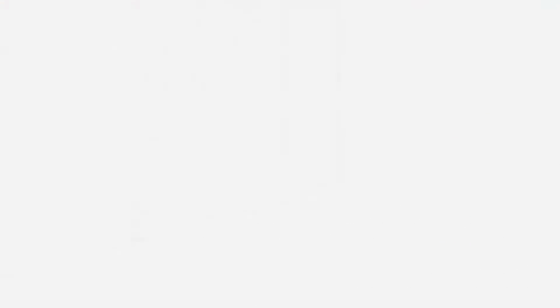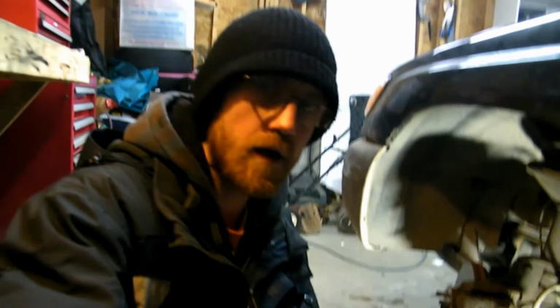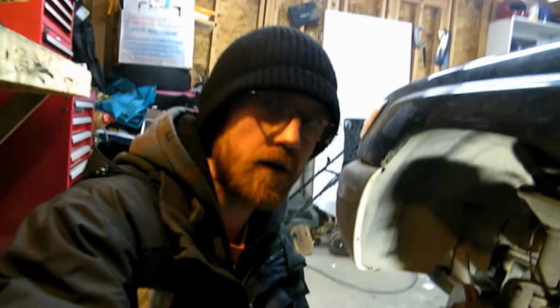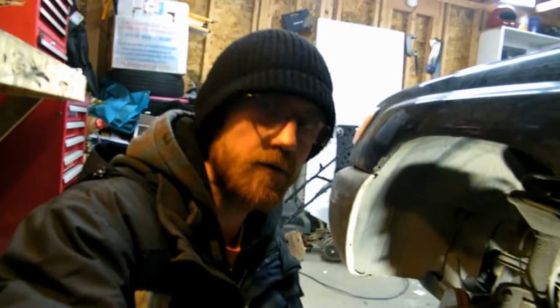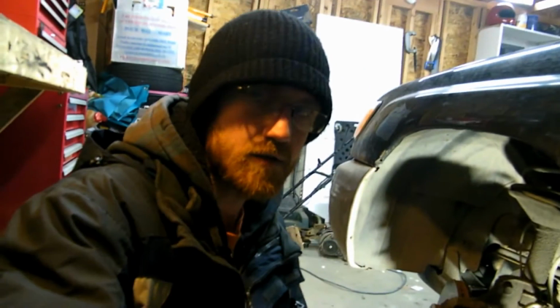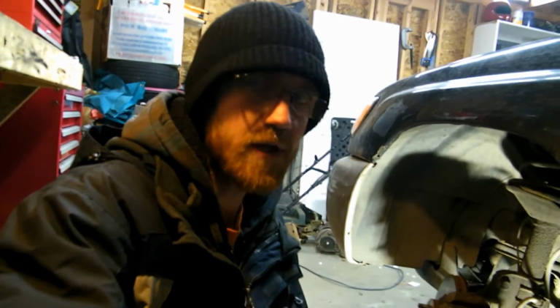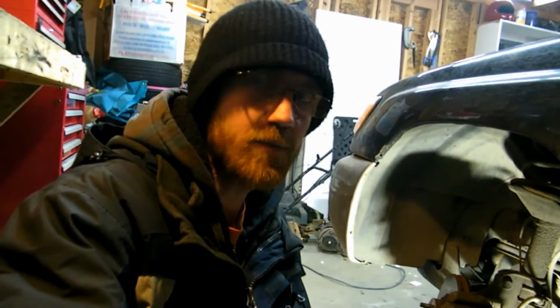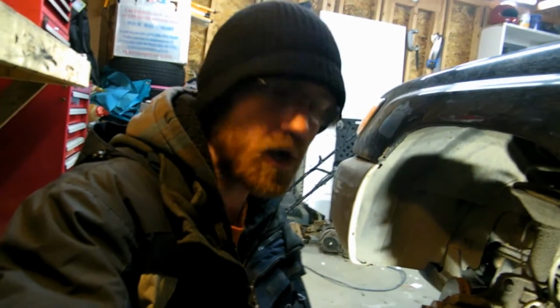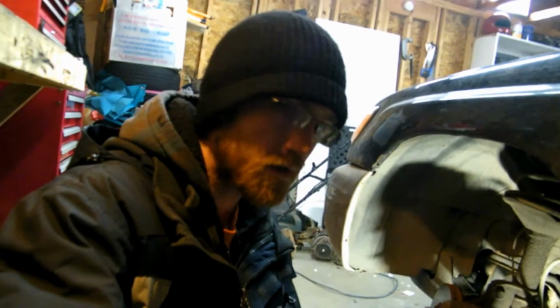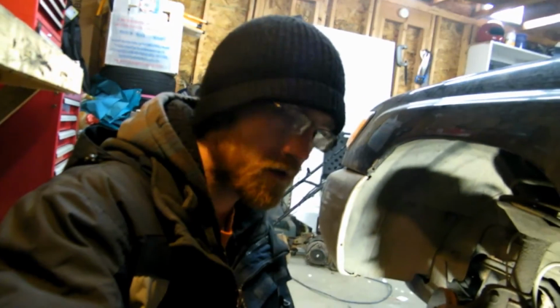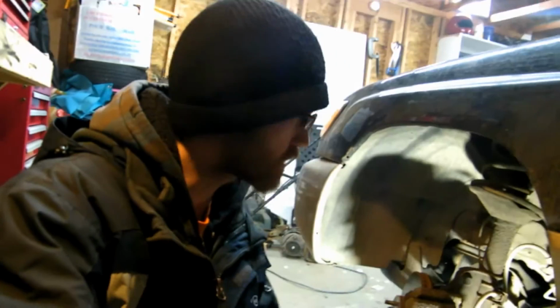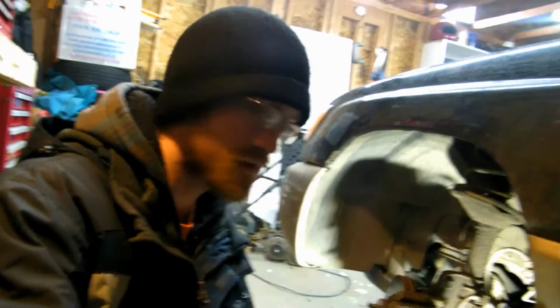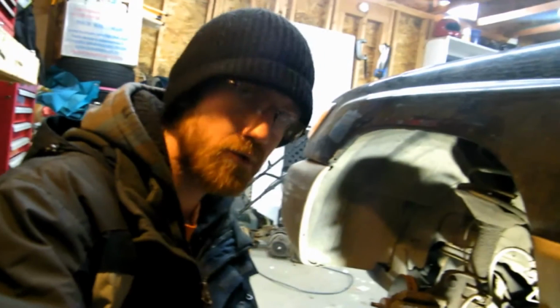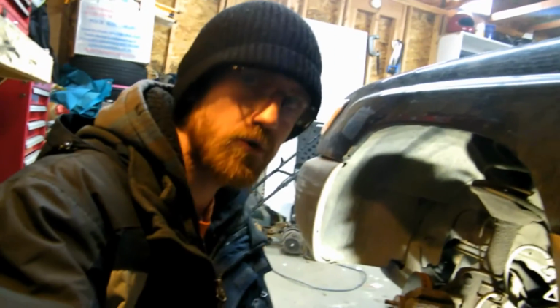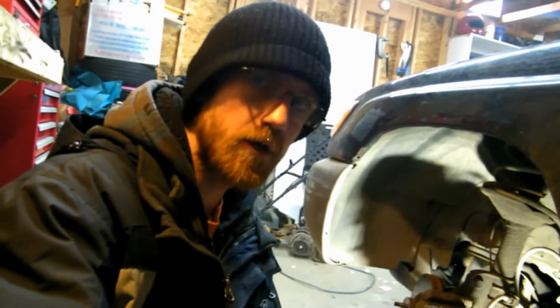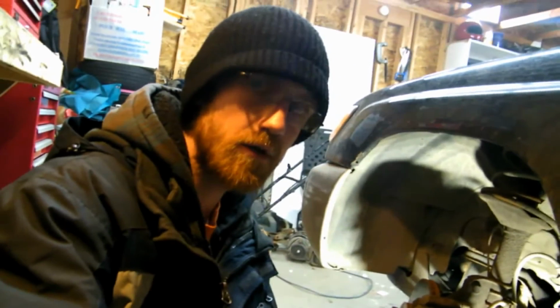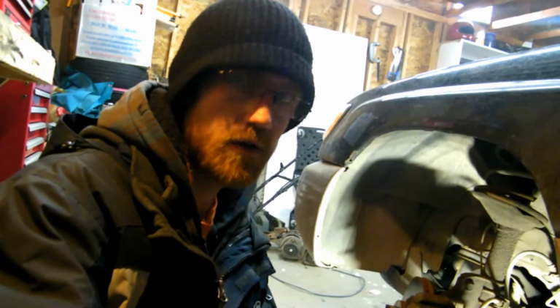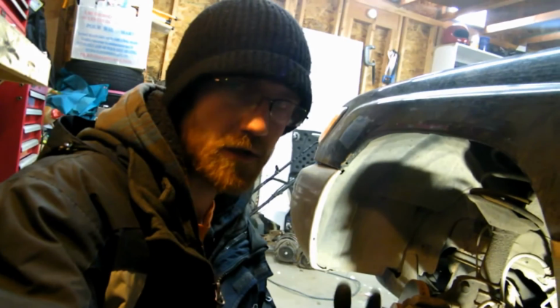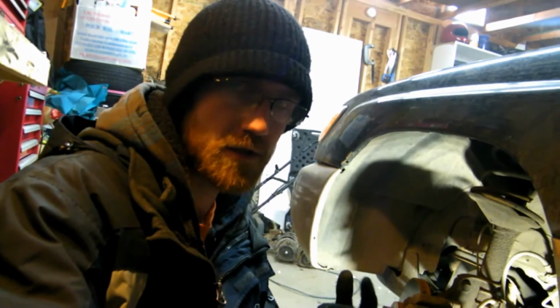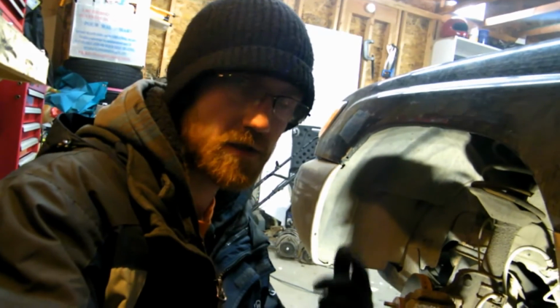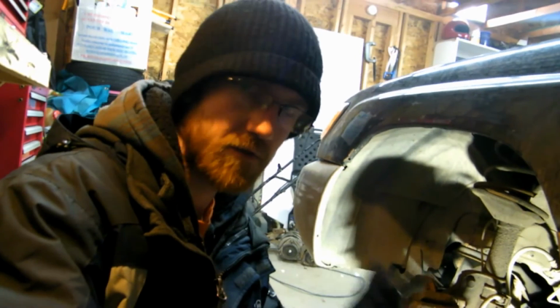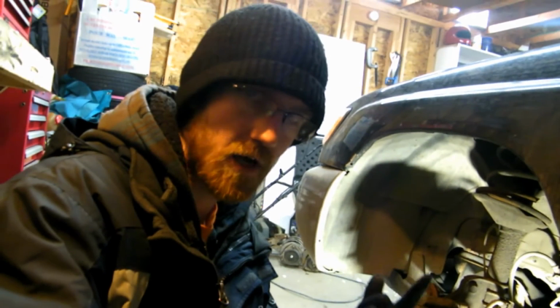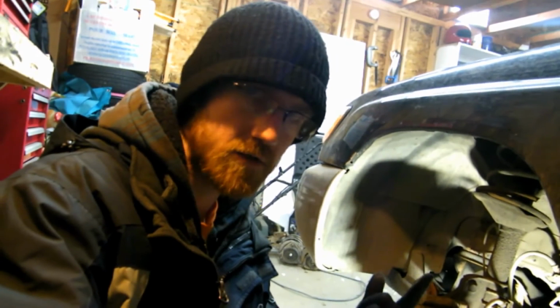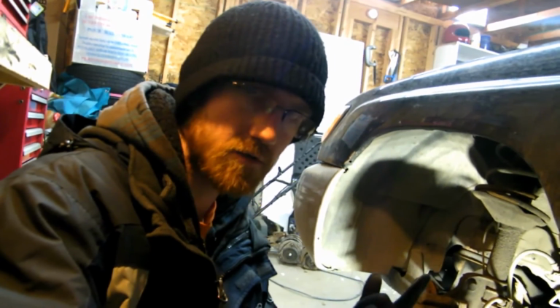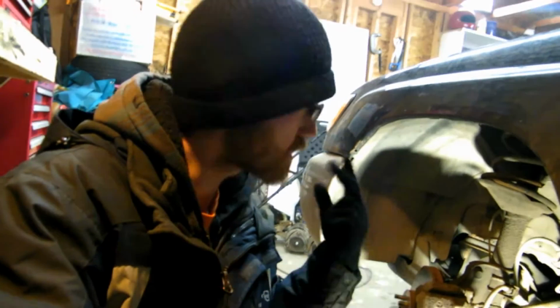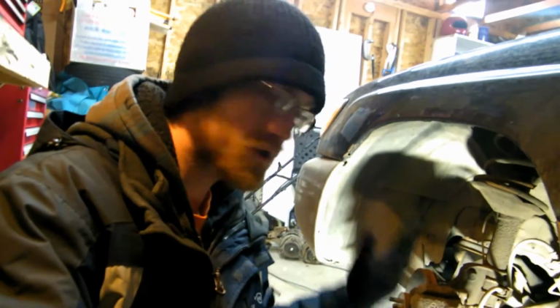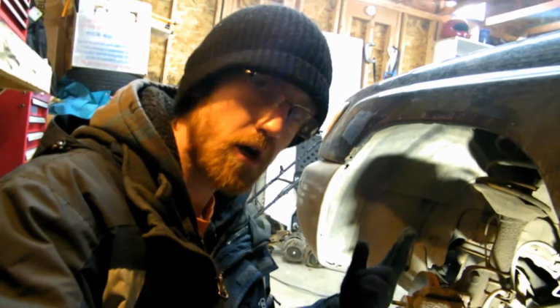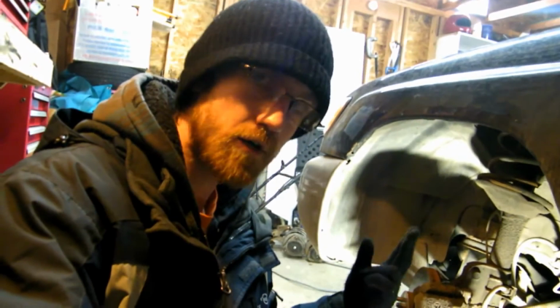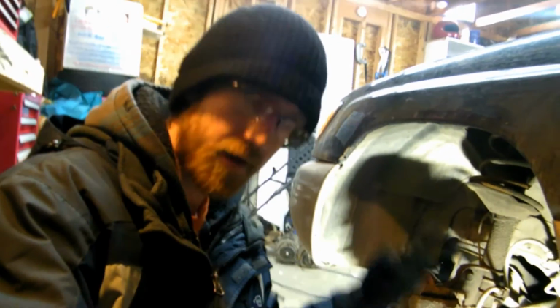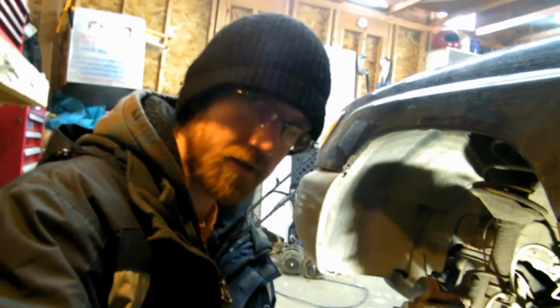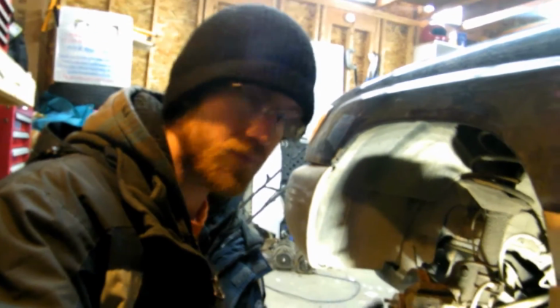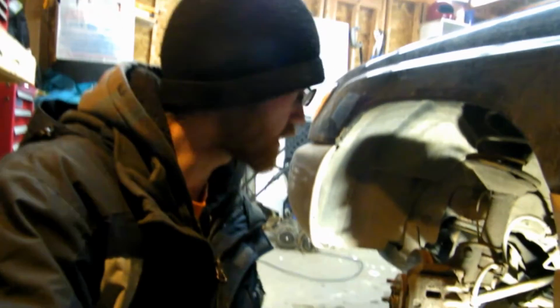Hey there! This is Crazy Biker. I've got a Subaru here and it needs a CV axle, a shock, and a spring.